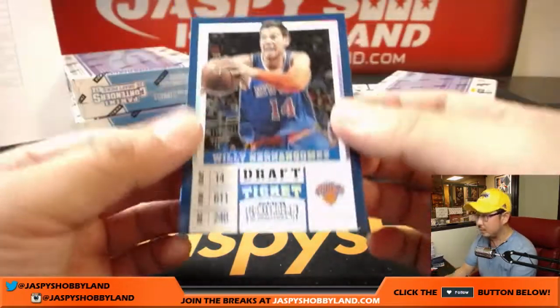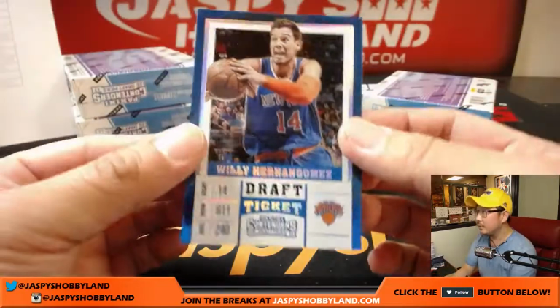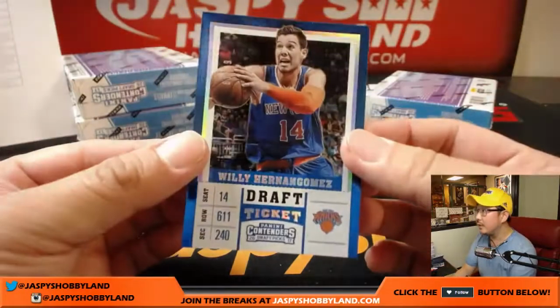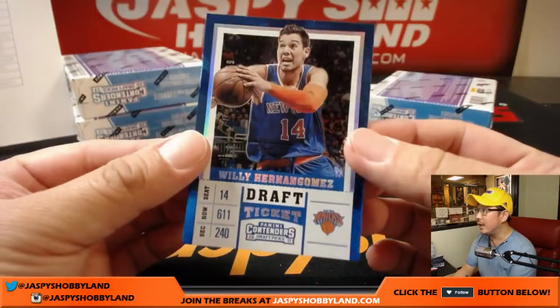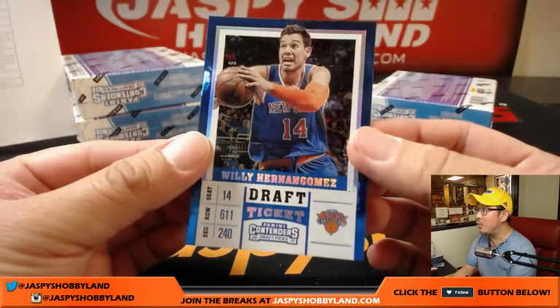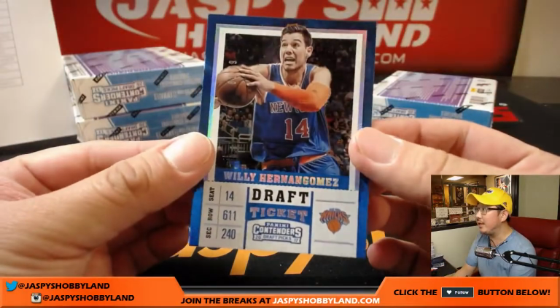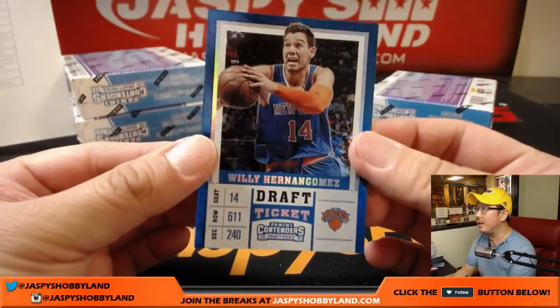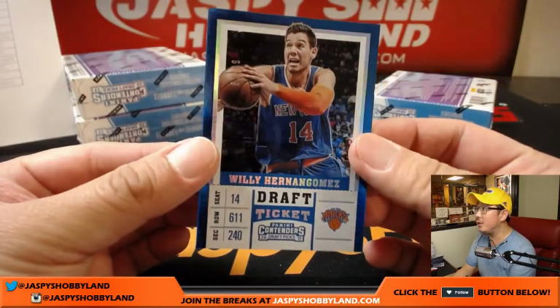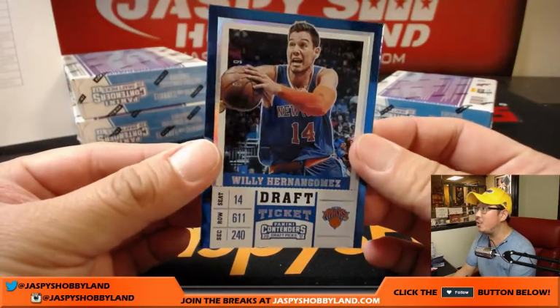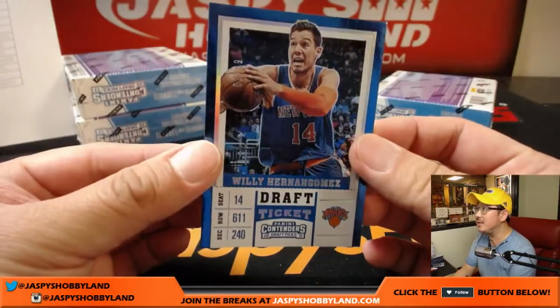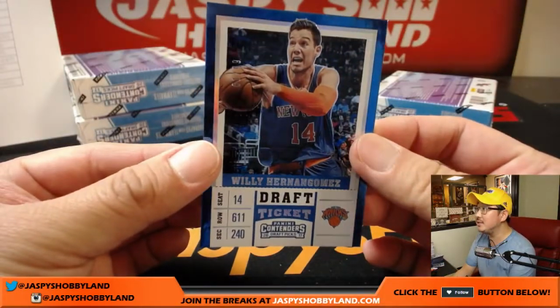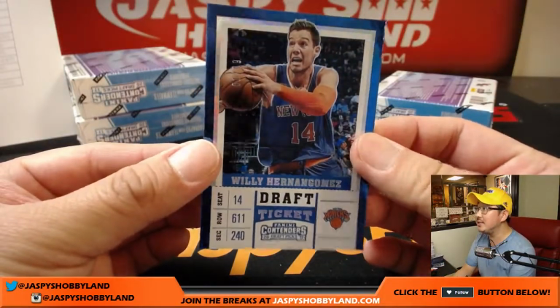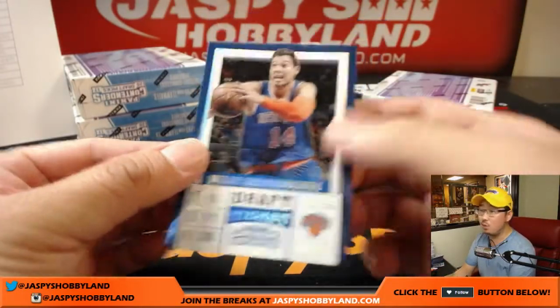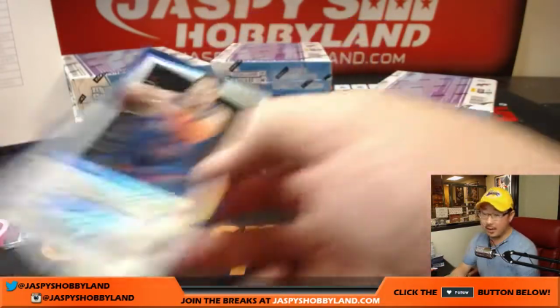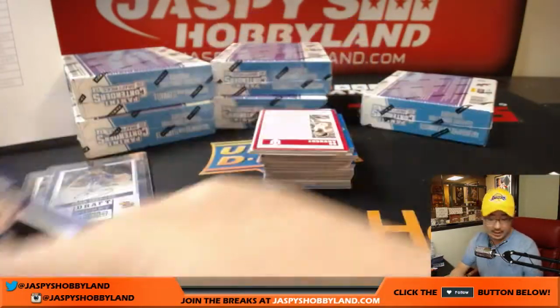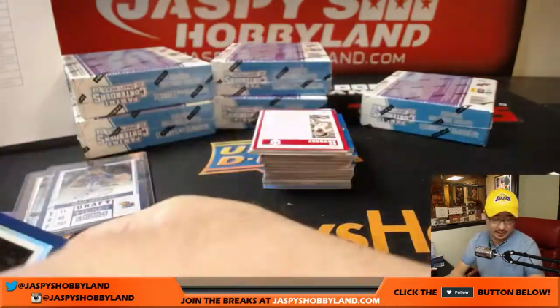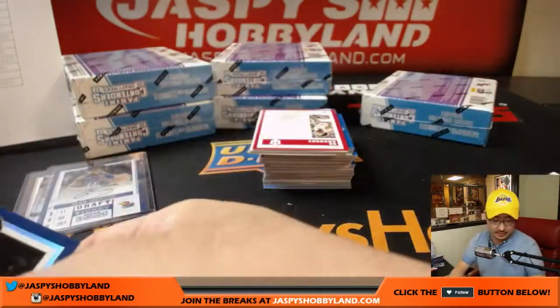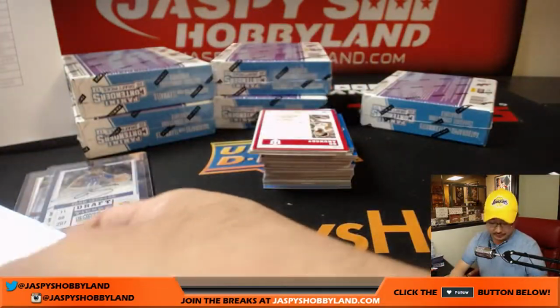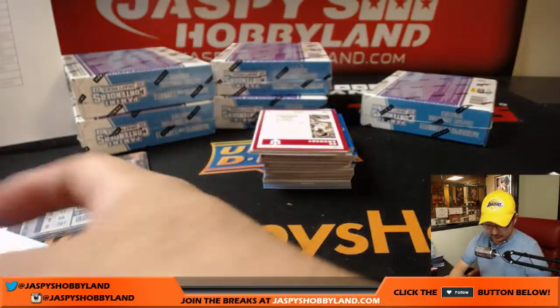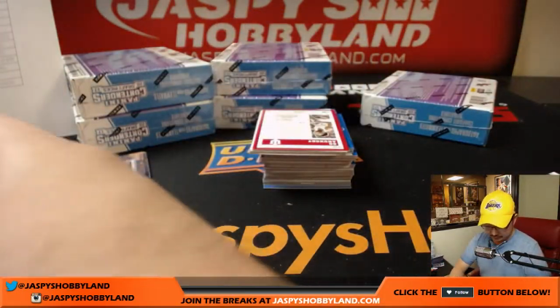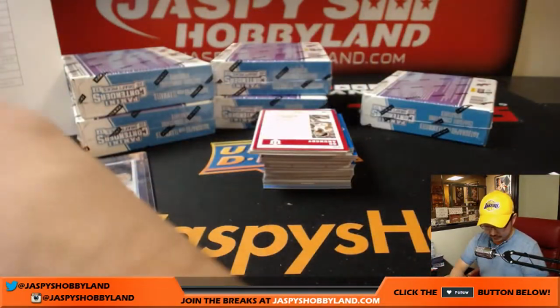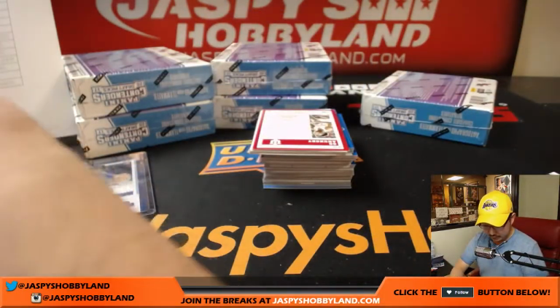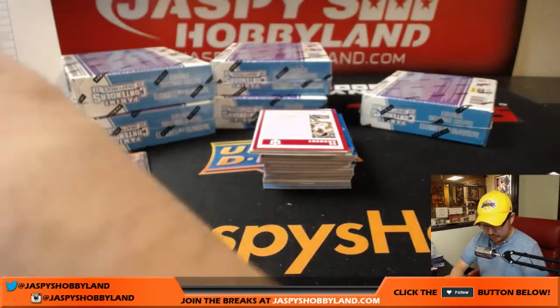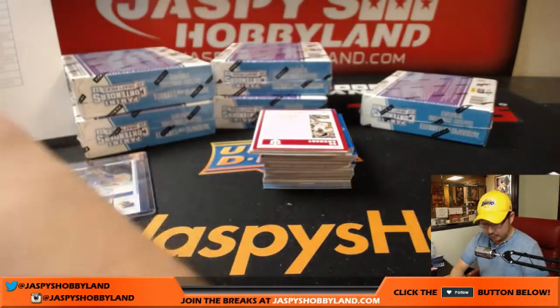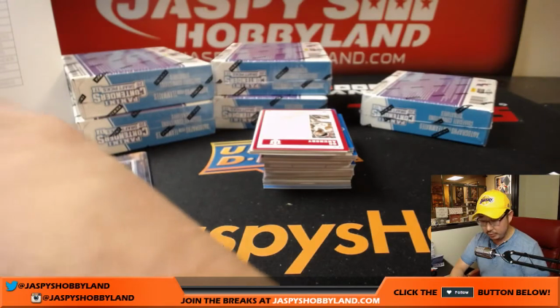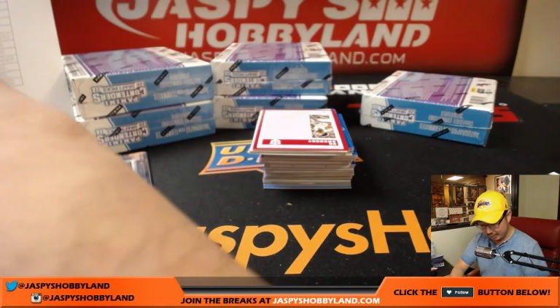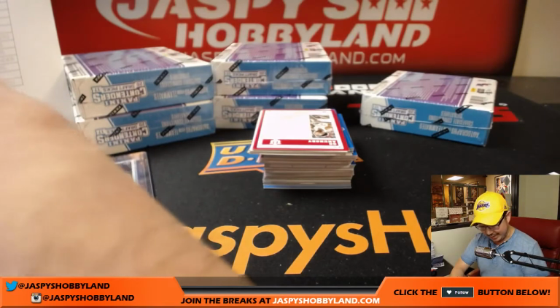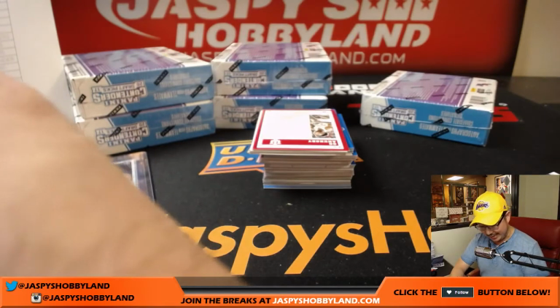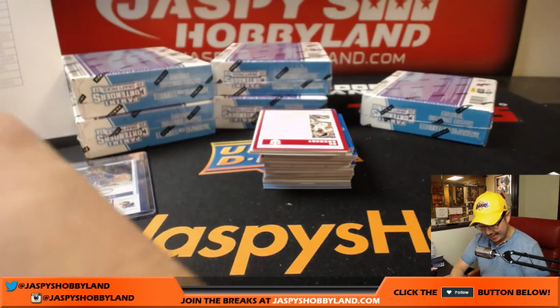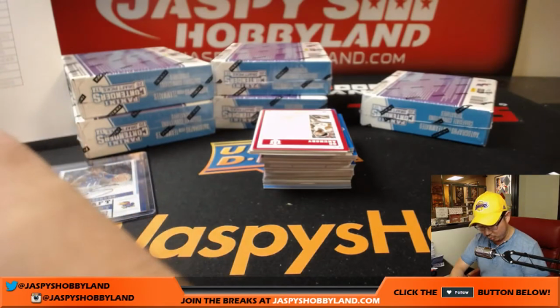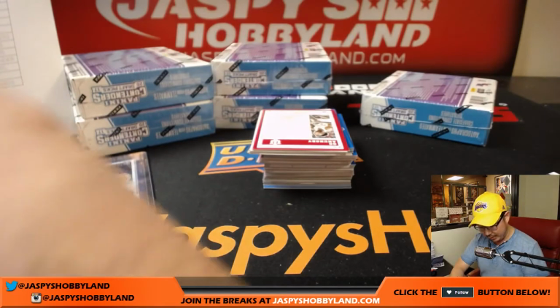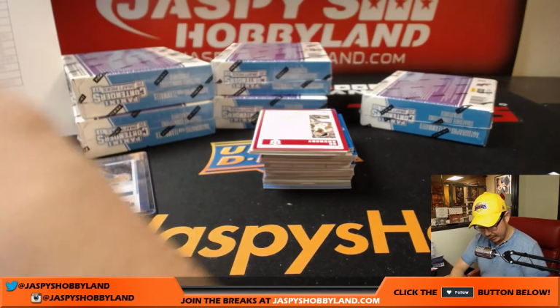Got Willie Hernangomez, 61 out of 99 — New York Knicks, Ed with the Knicks.